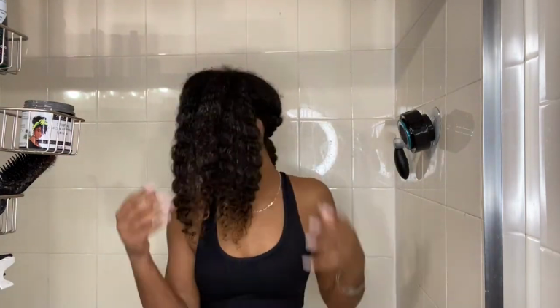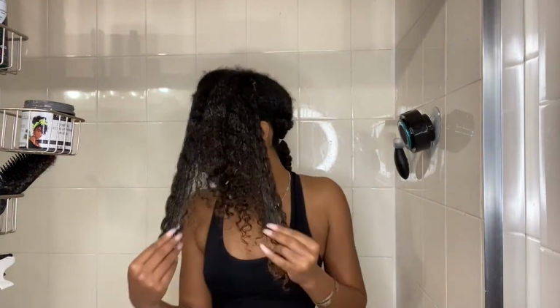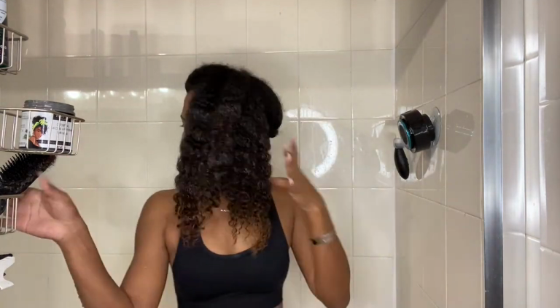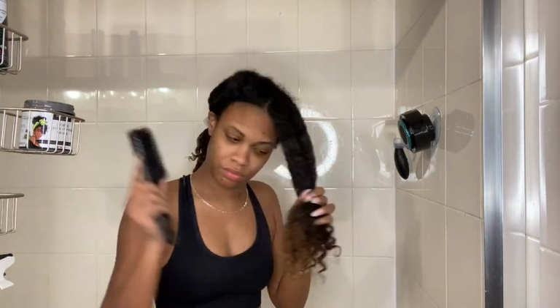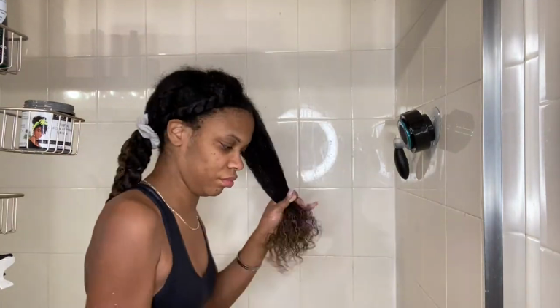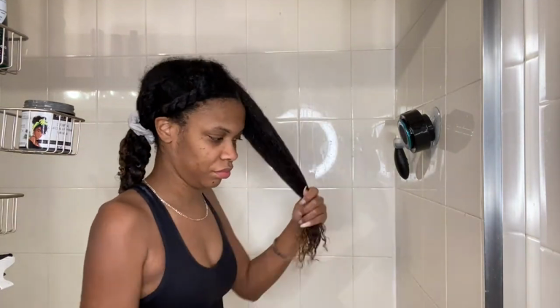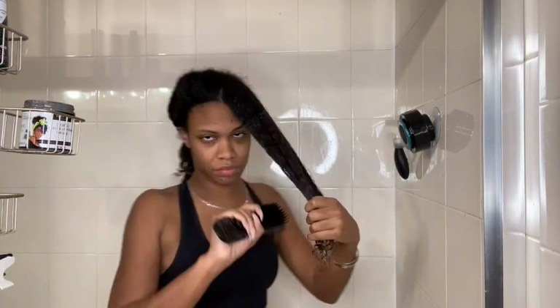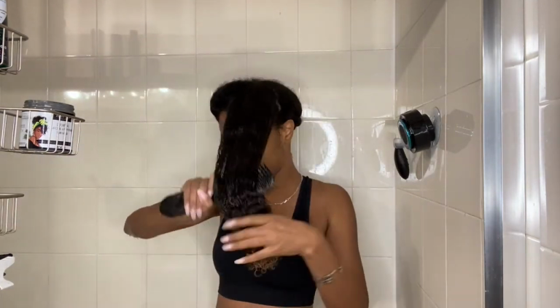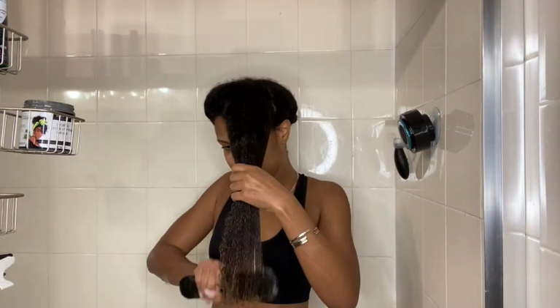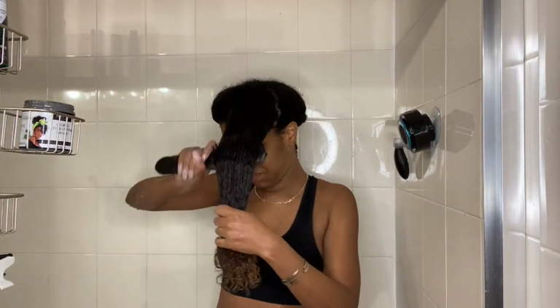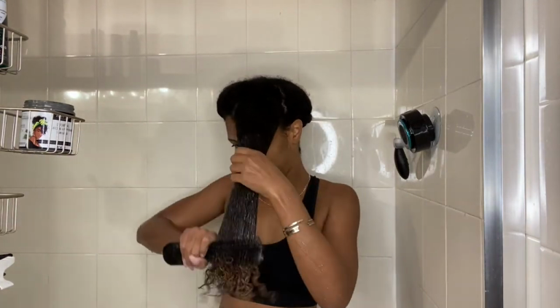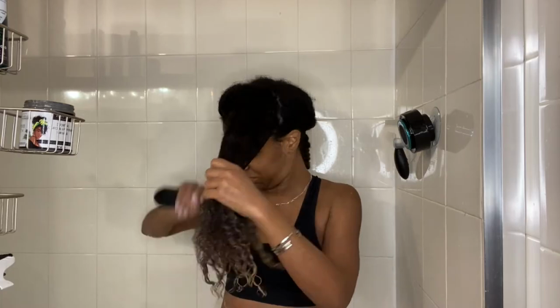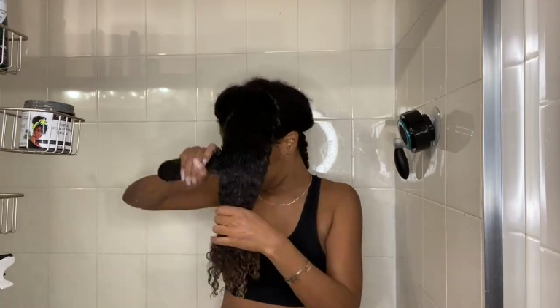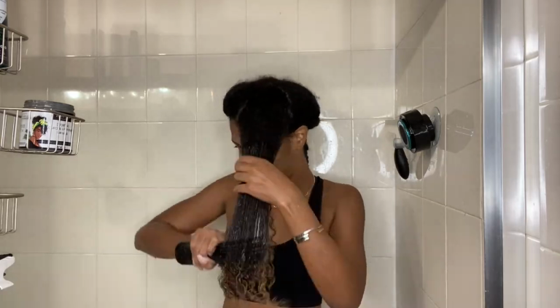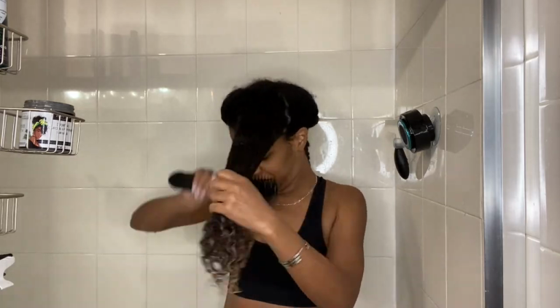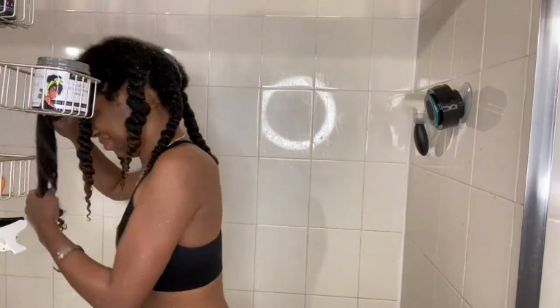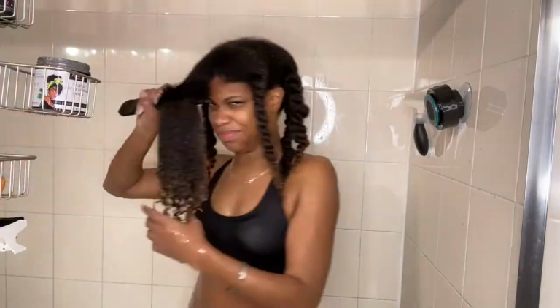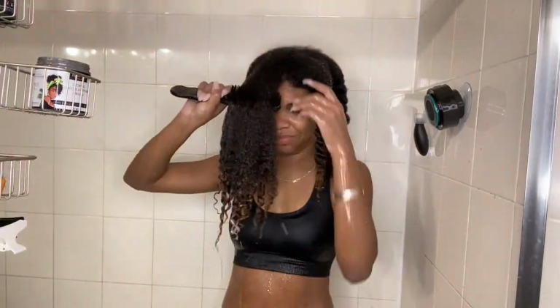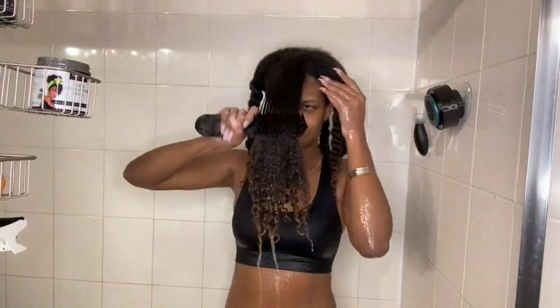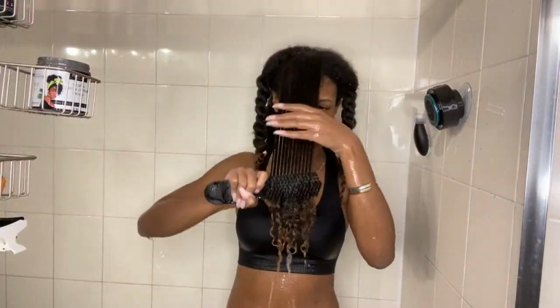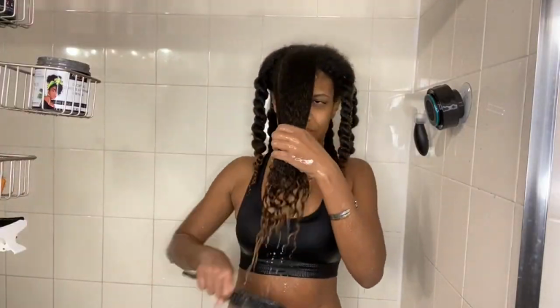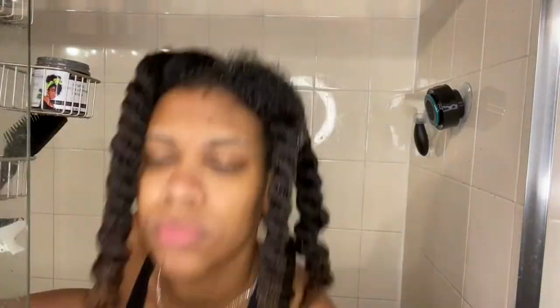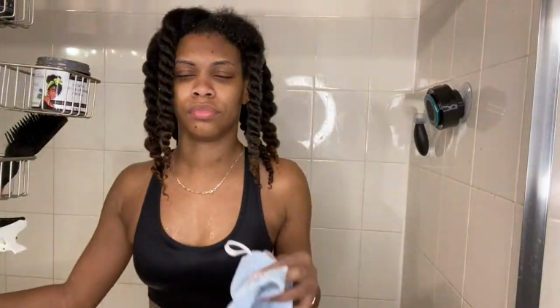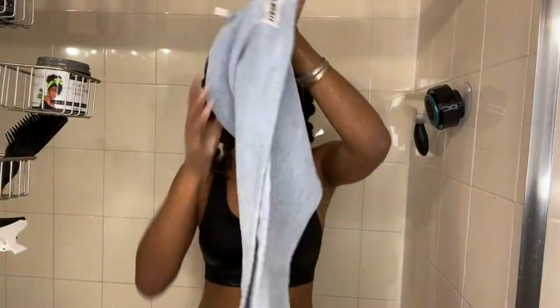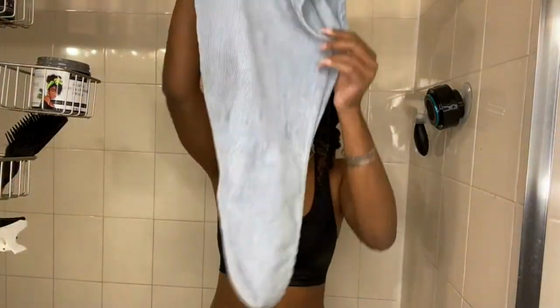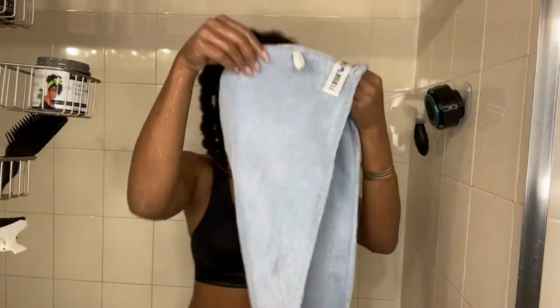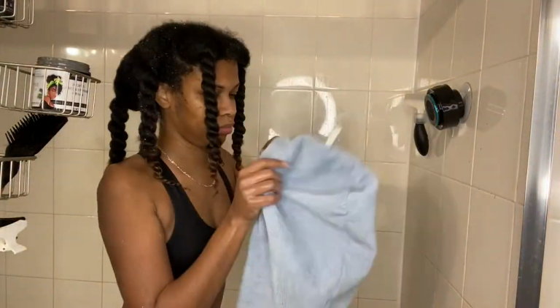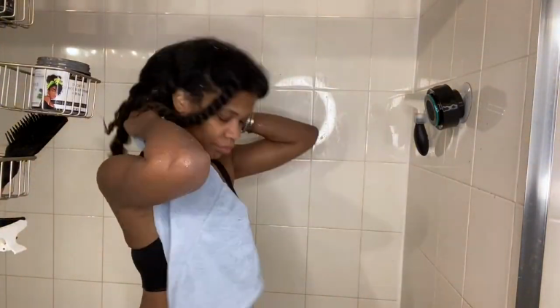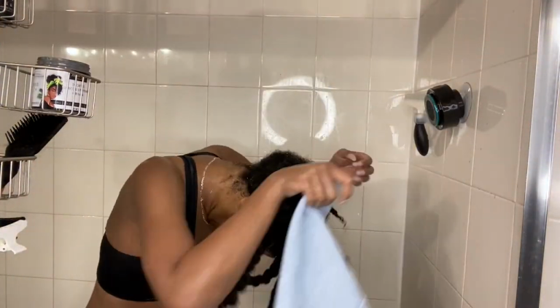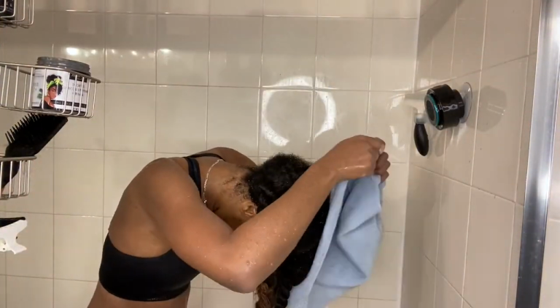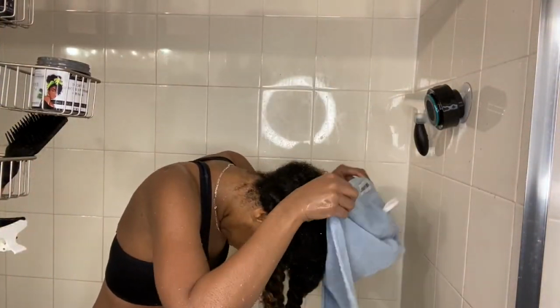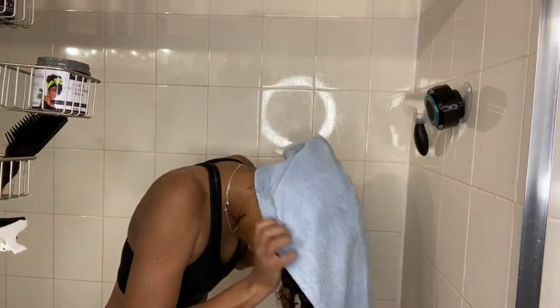This is the last detangle and rinse. Now I'm going to put on my turby twist to help dry my hair.